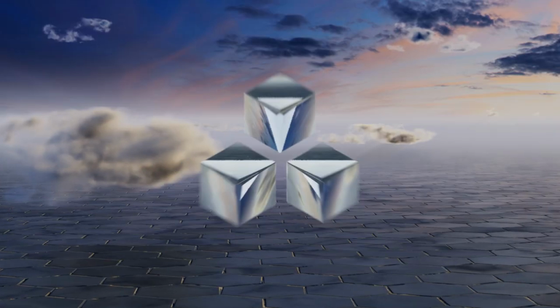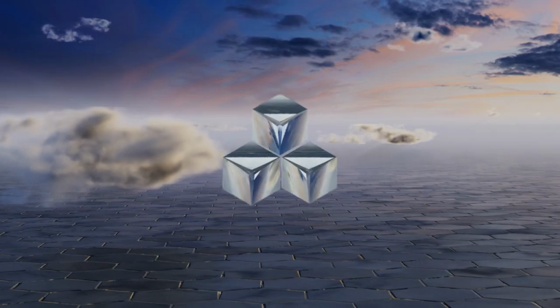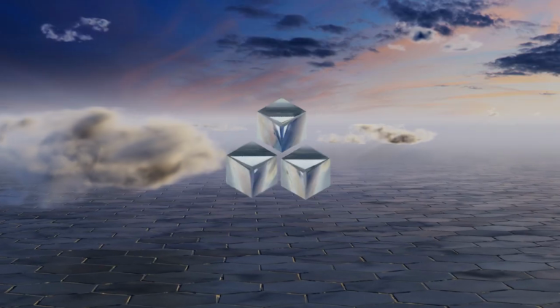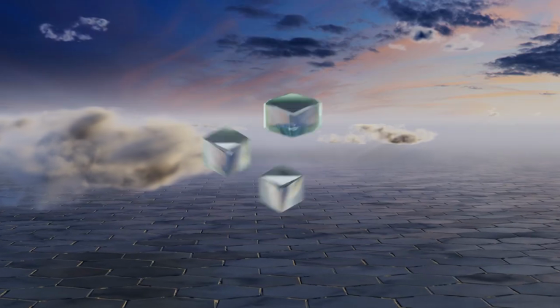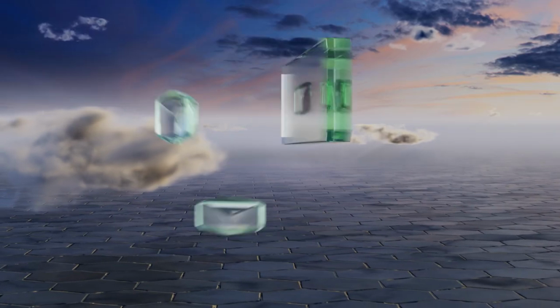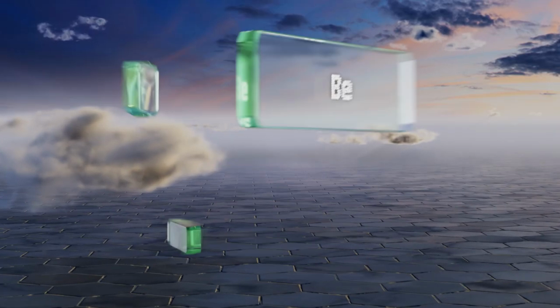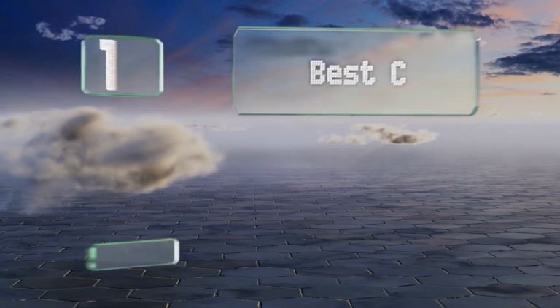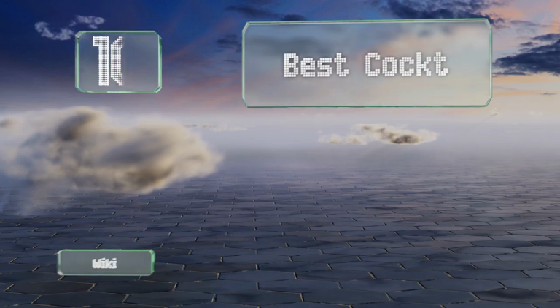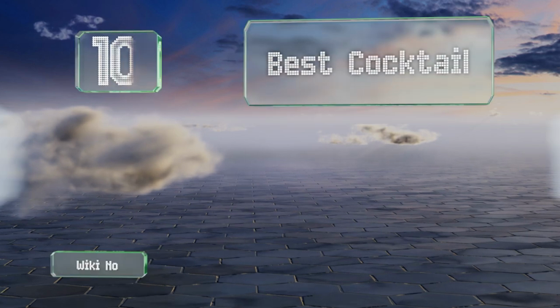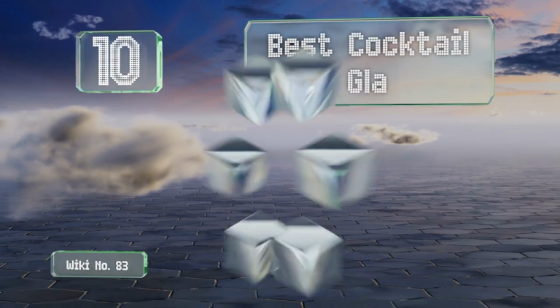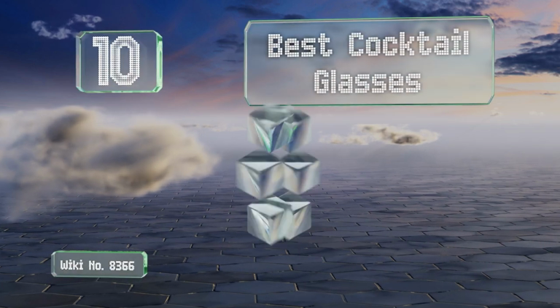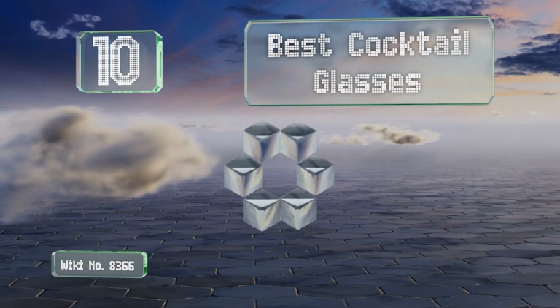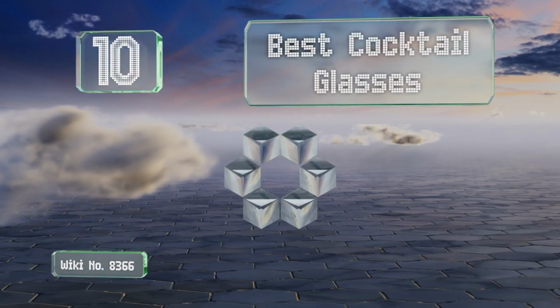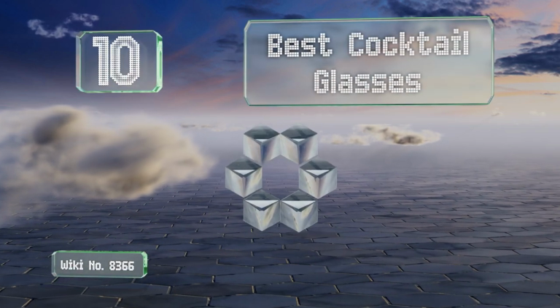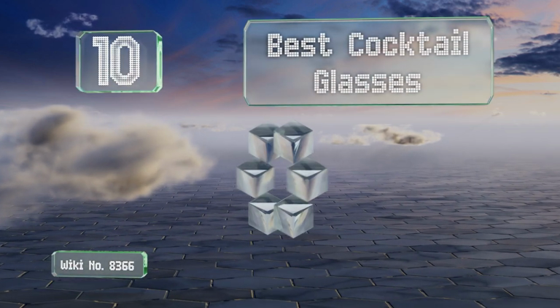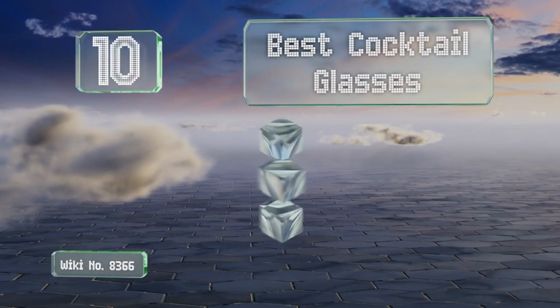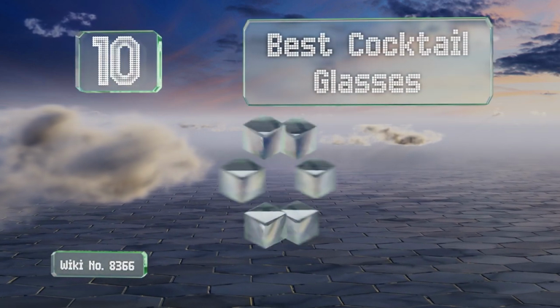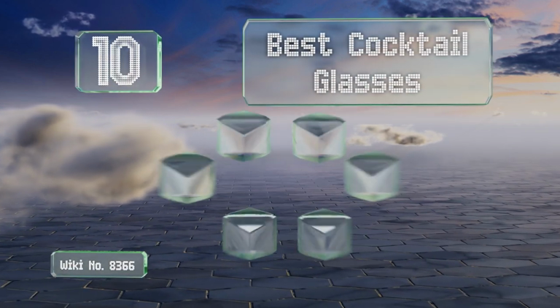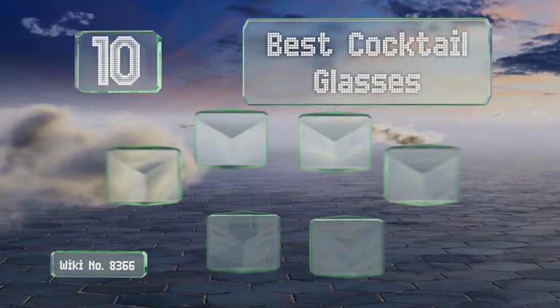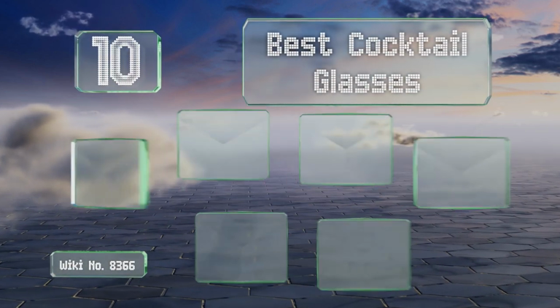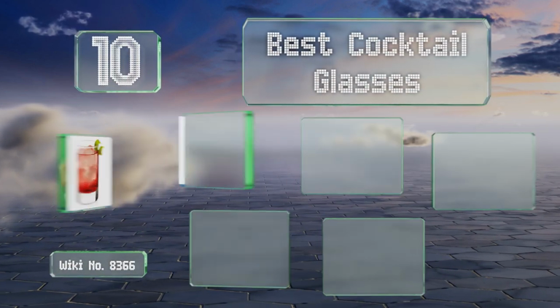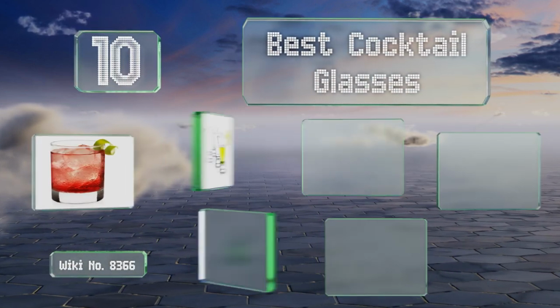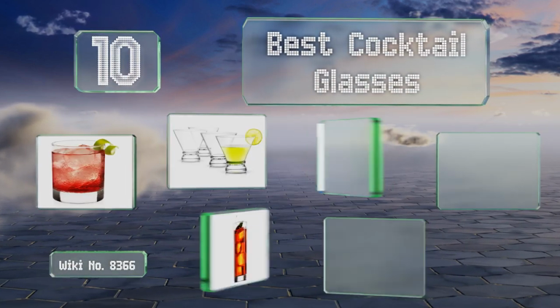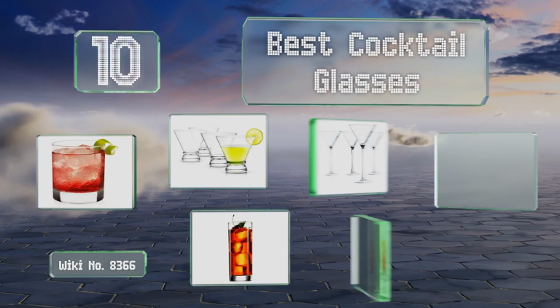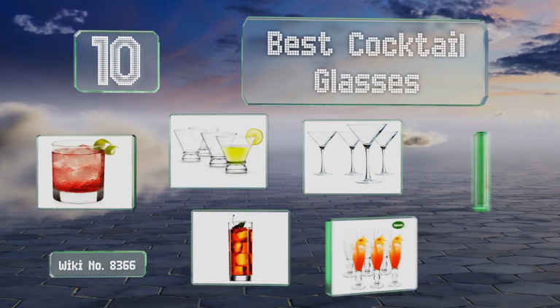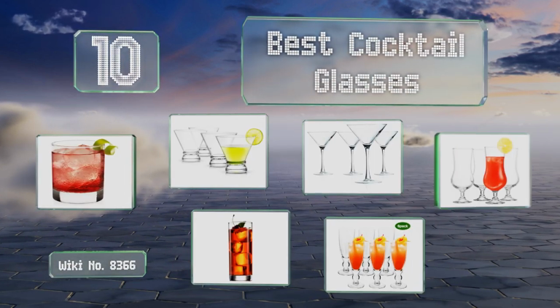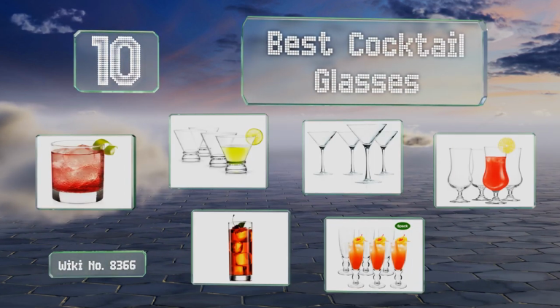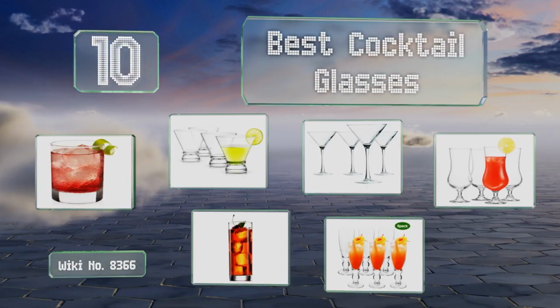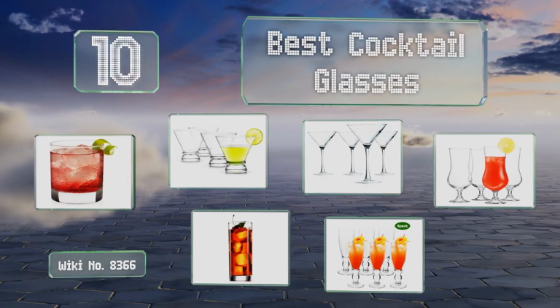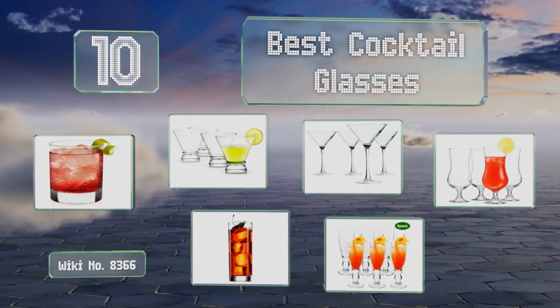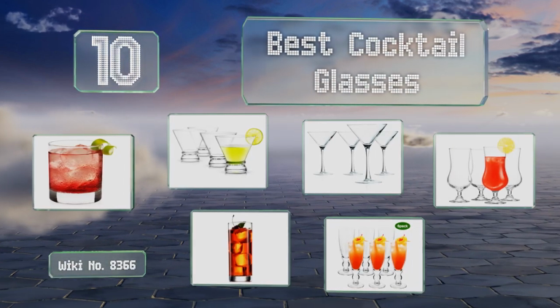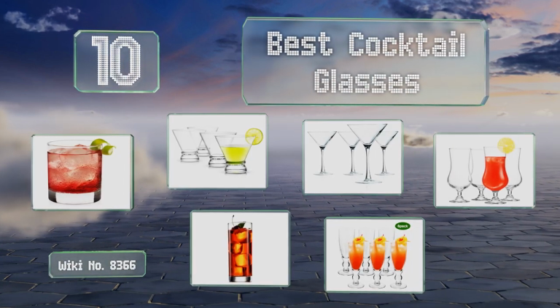EasyVid presents the 10 best cocktail glasses. Let's get started with the list.